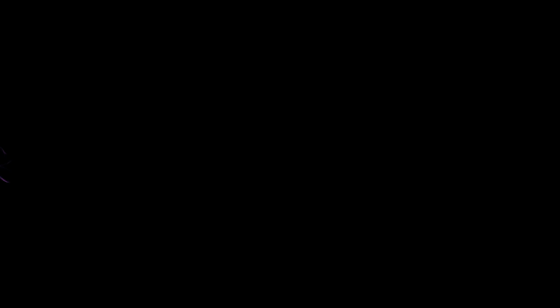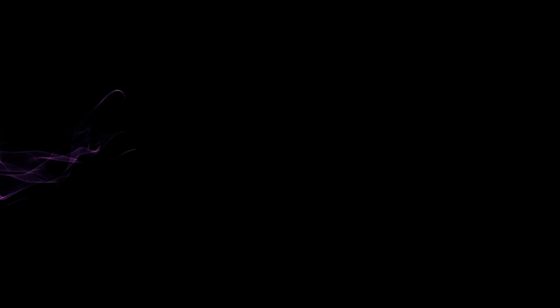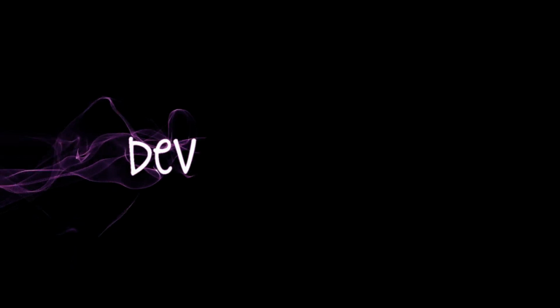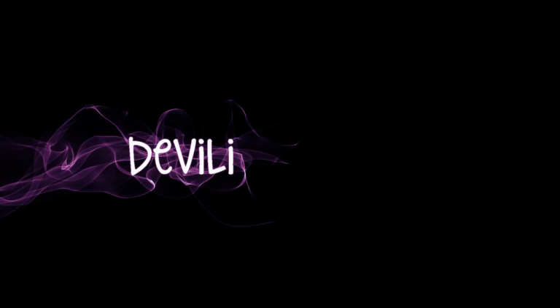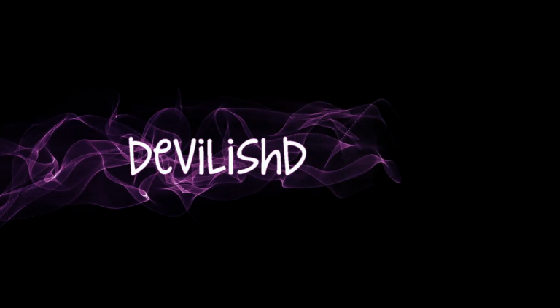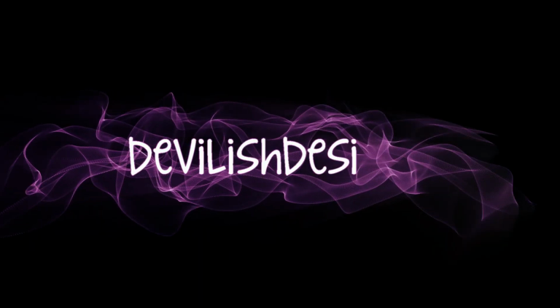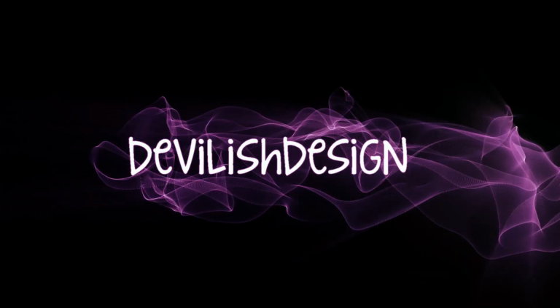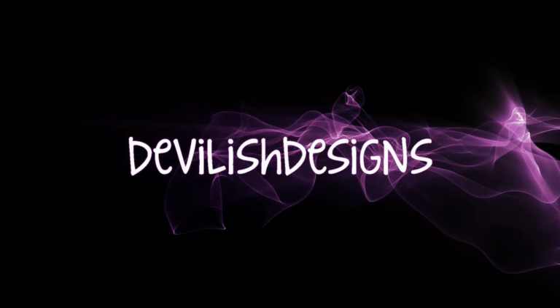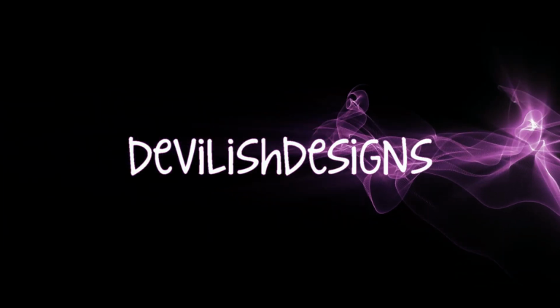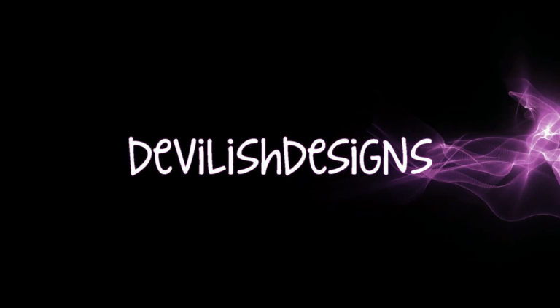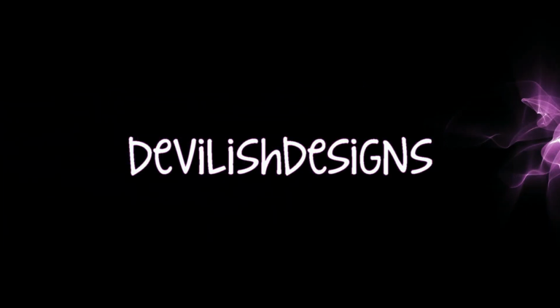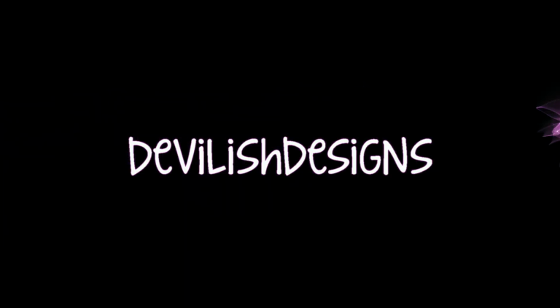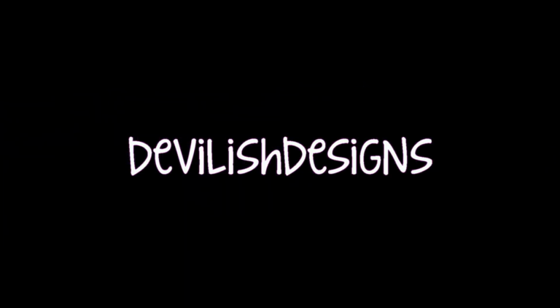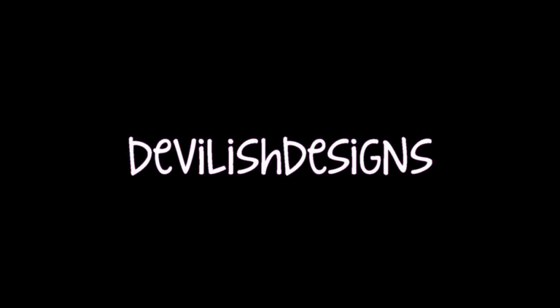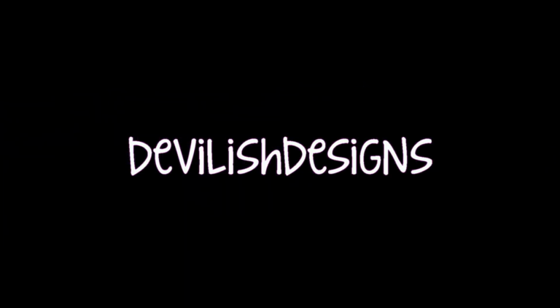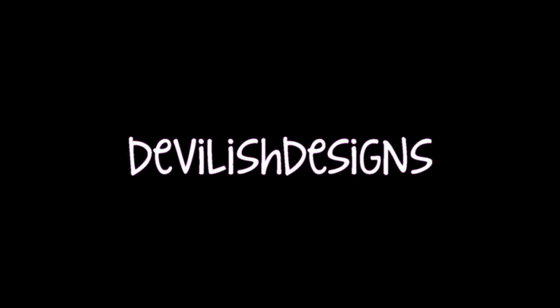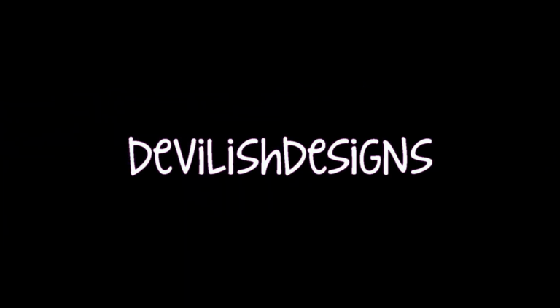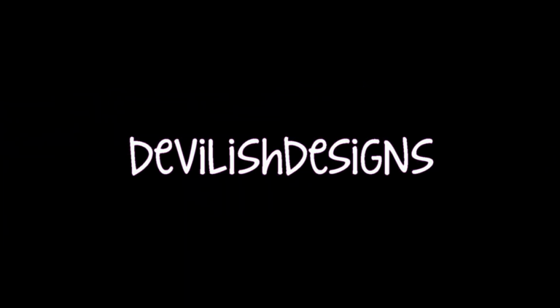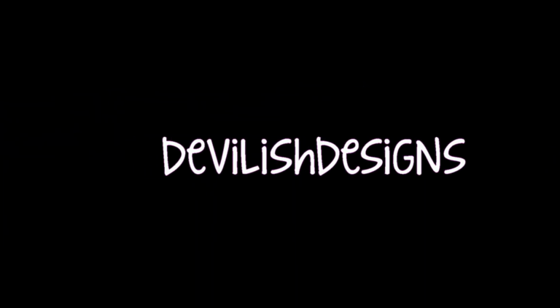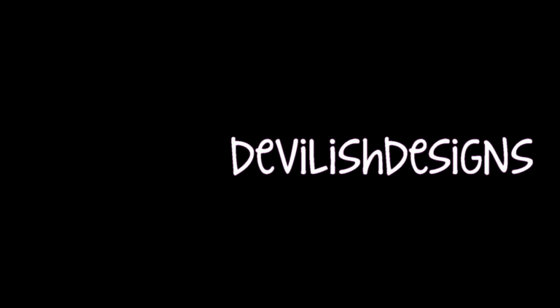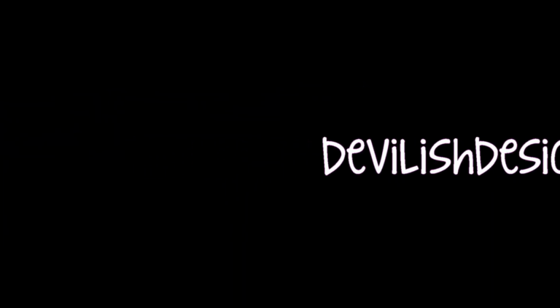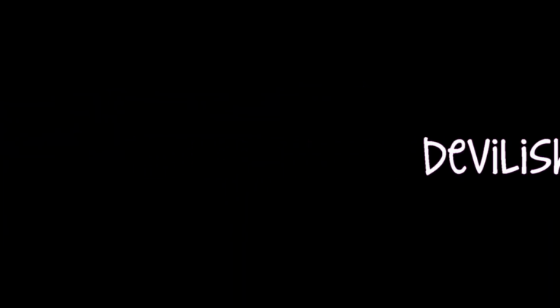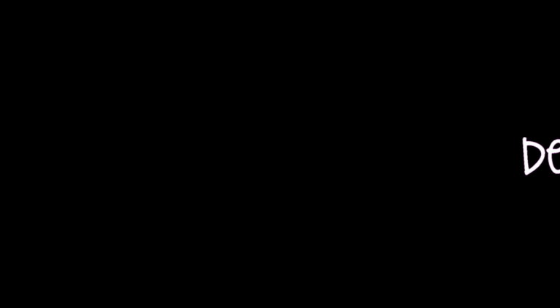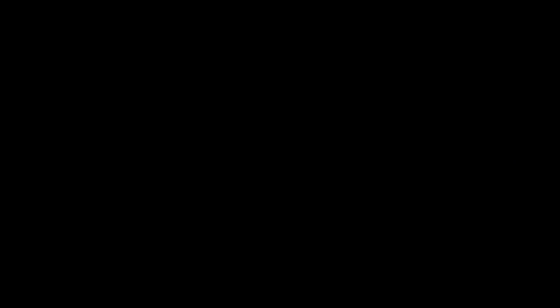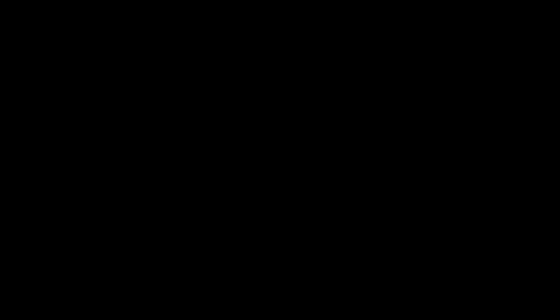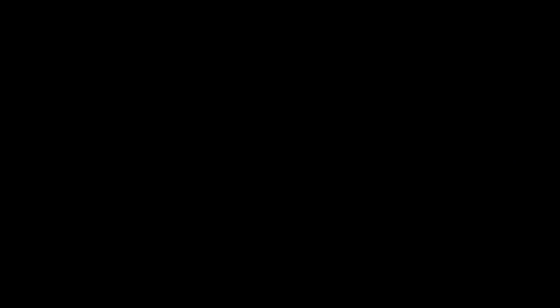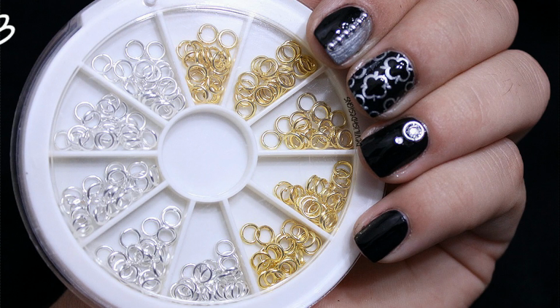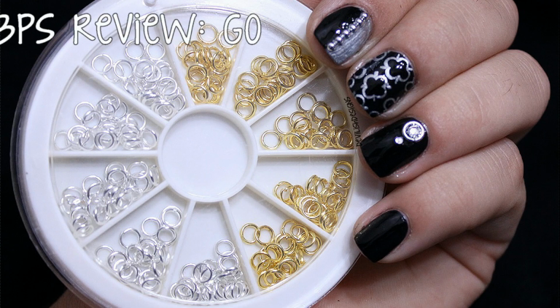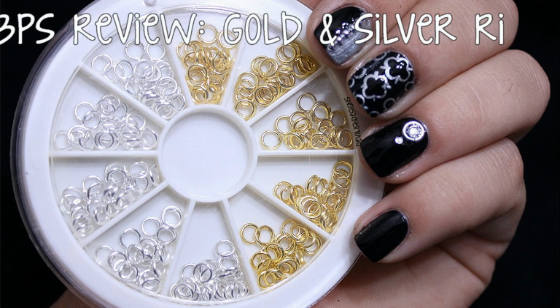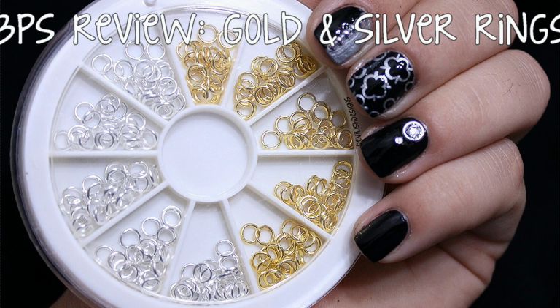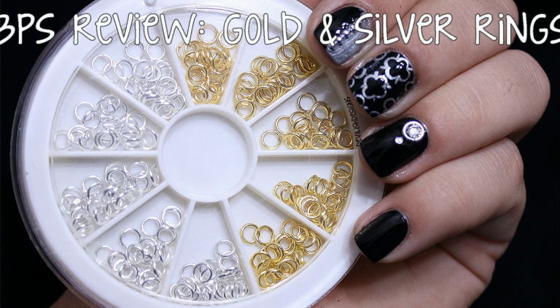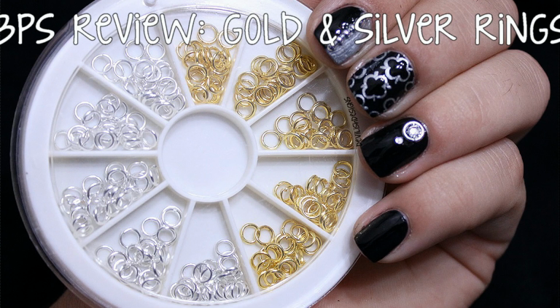Hey guys, it's Kelly from Devilish Designs, and today I have a review from Born Pretty Store on these gold and silver rings.